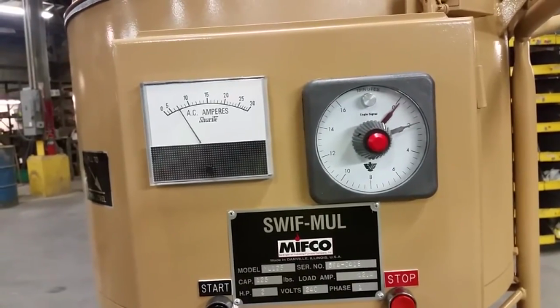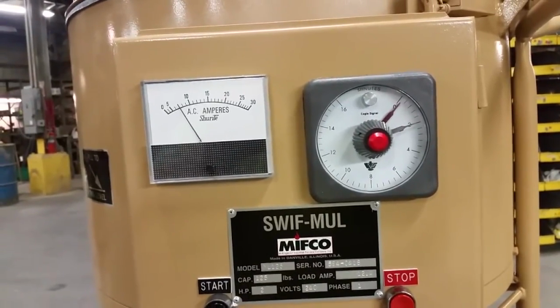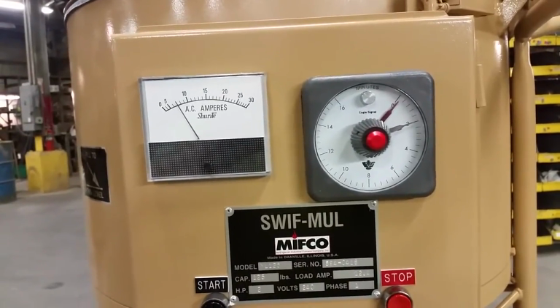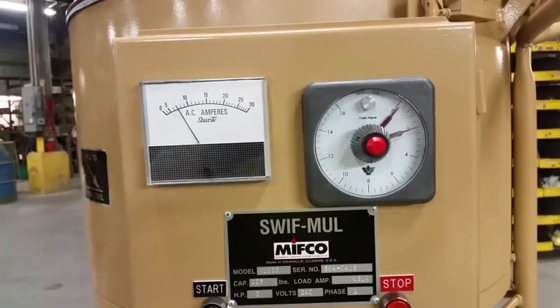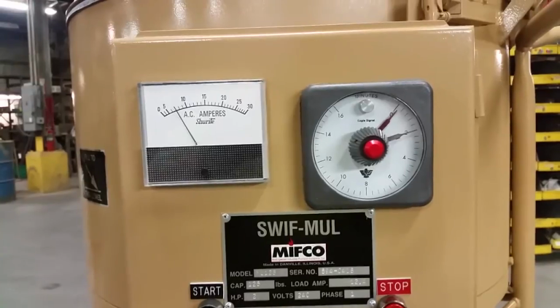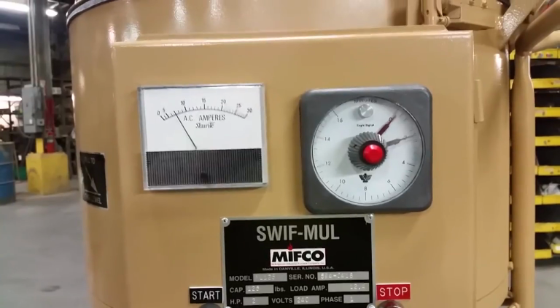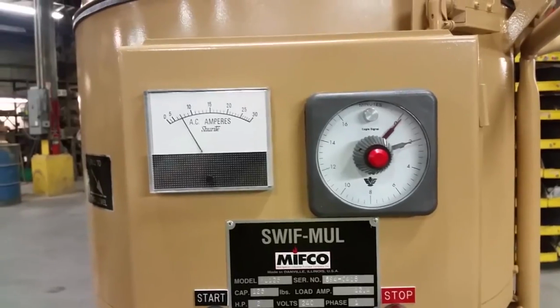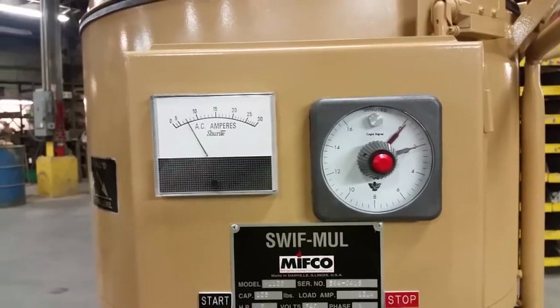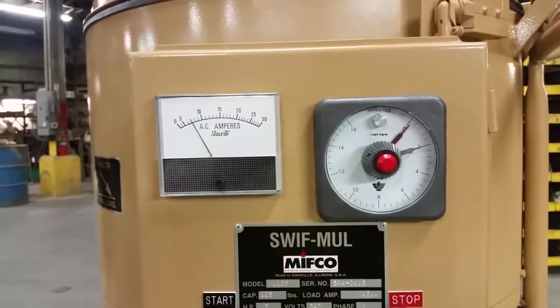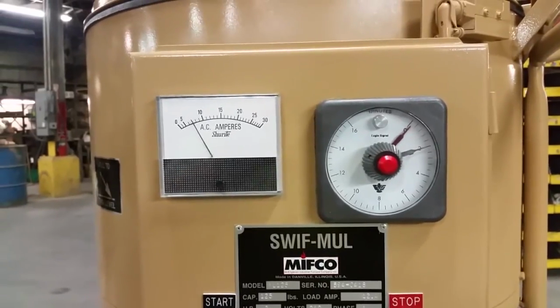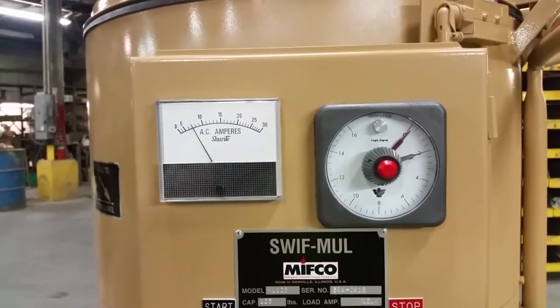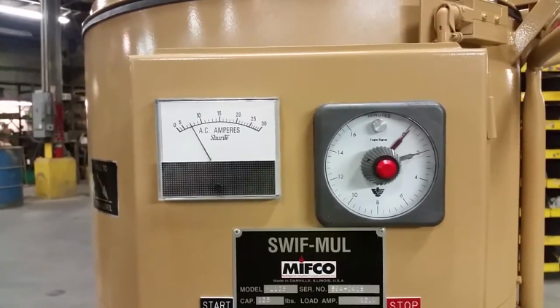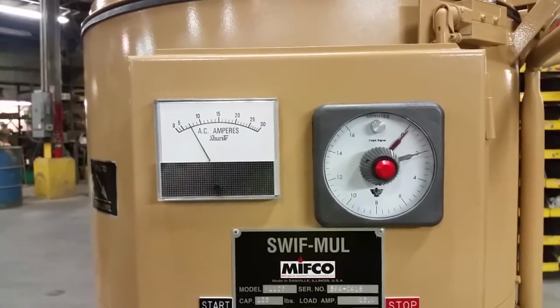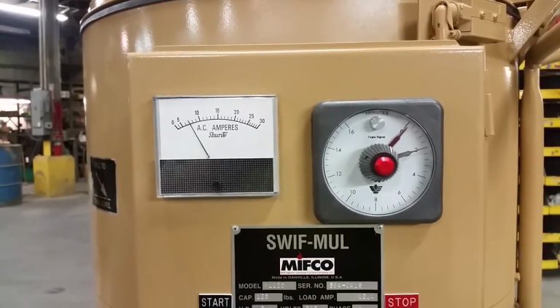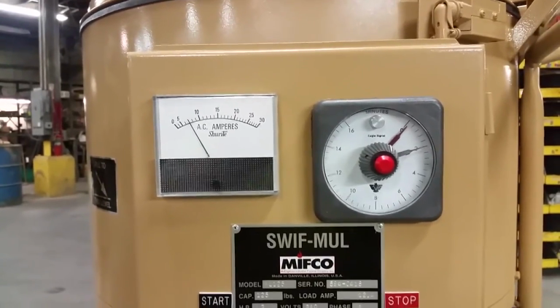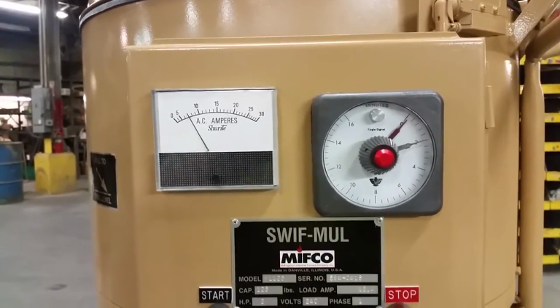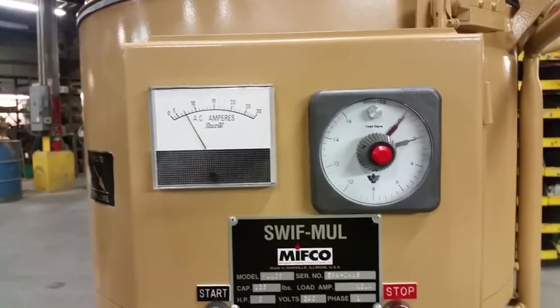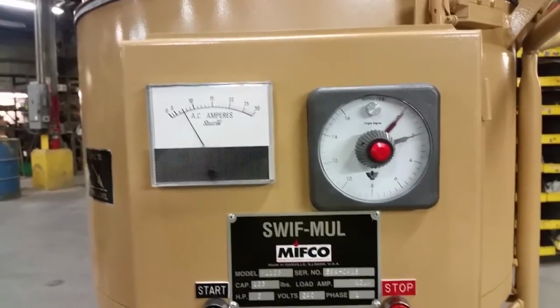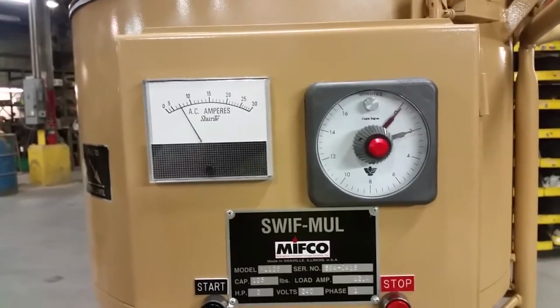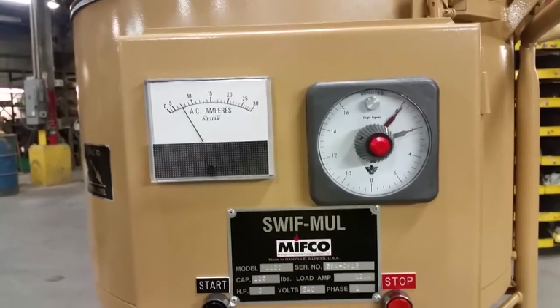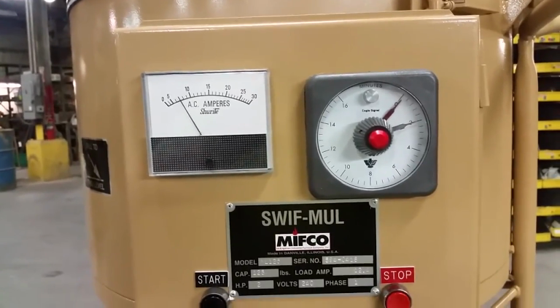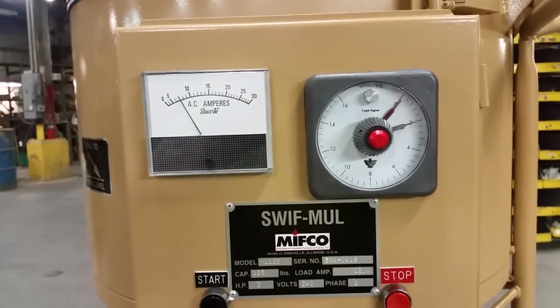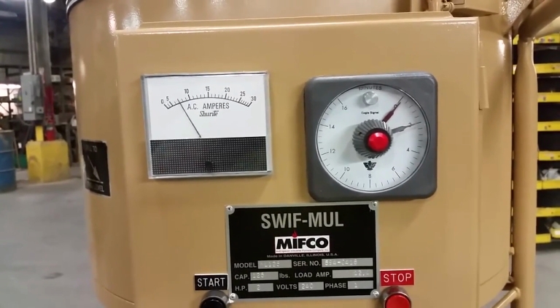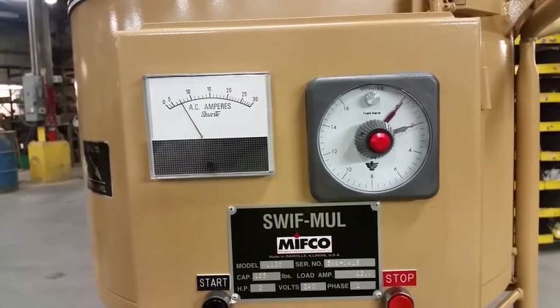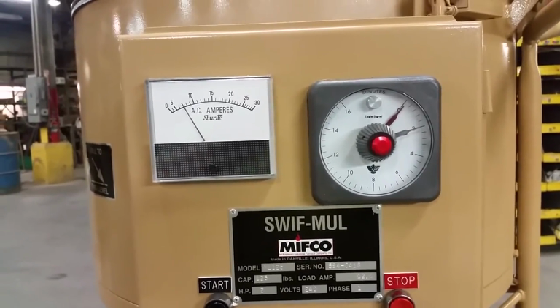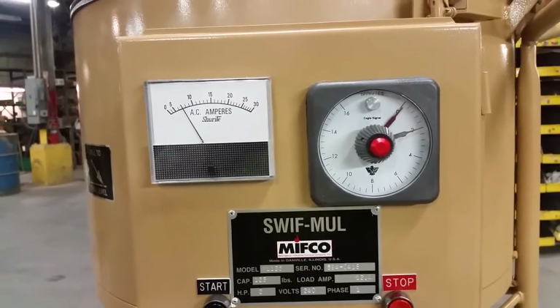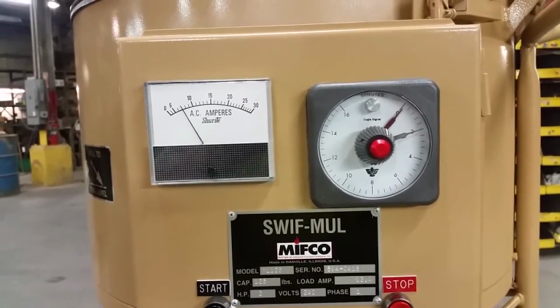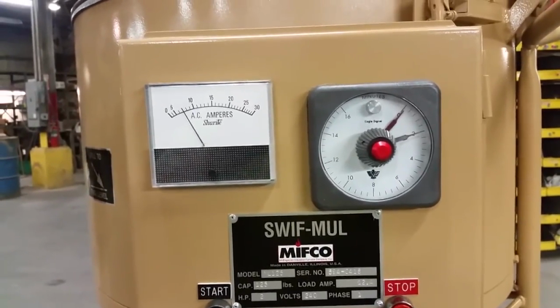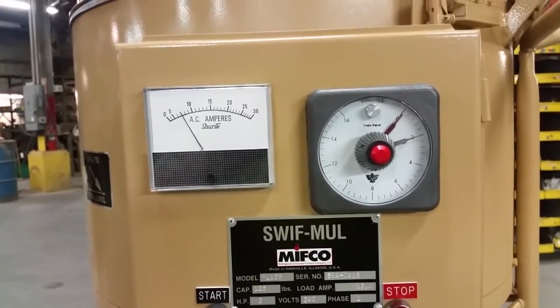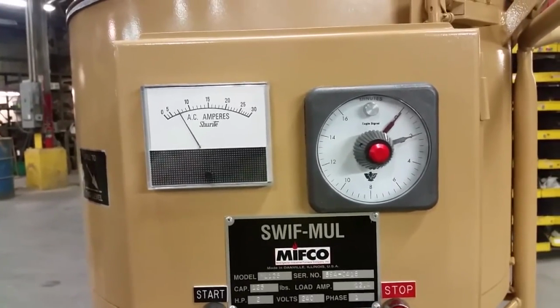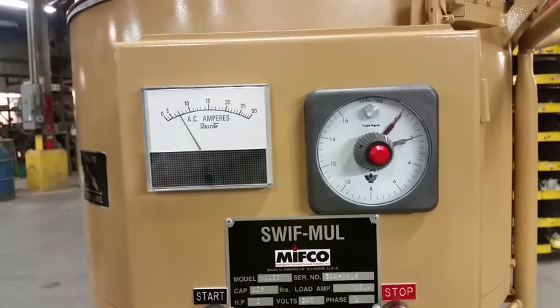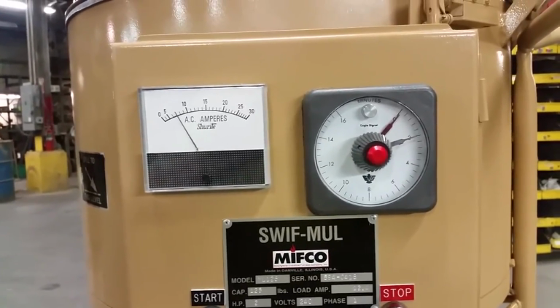When the timer has reached the end, it will automatically shut off and reset.